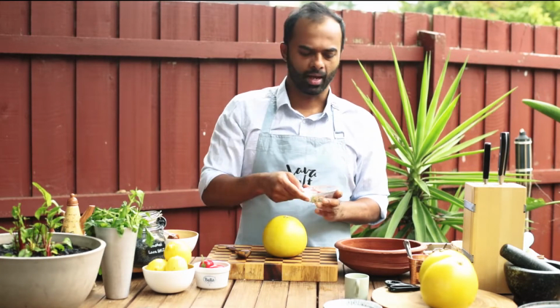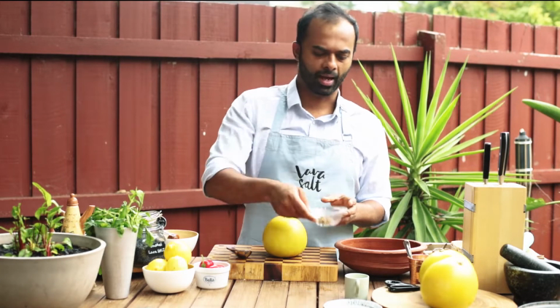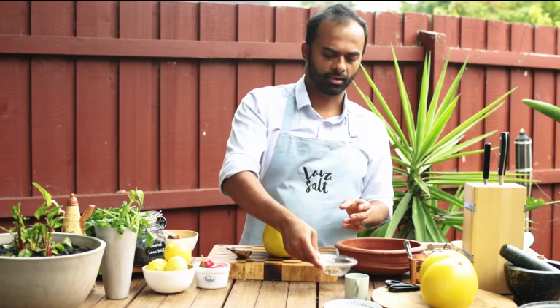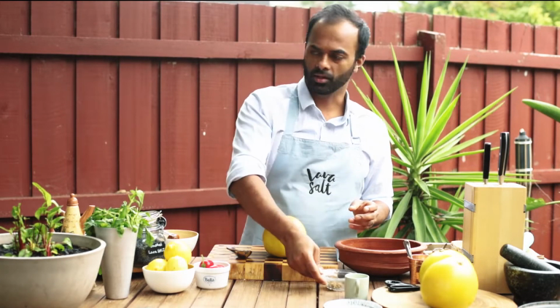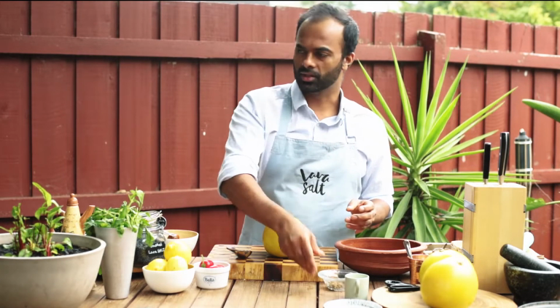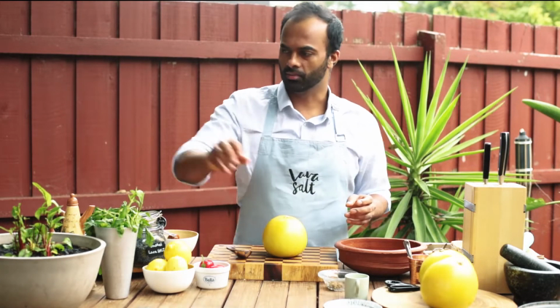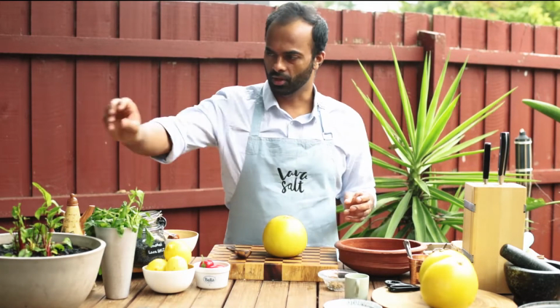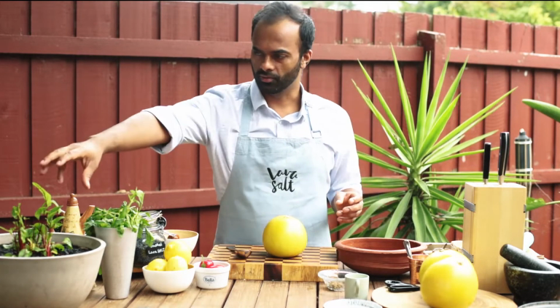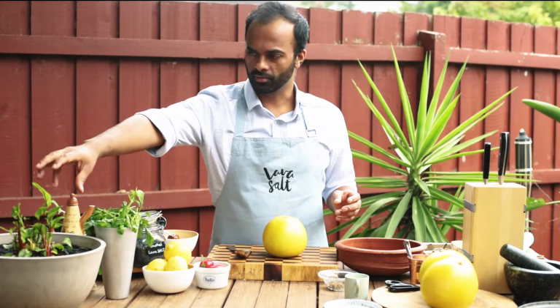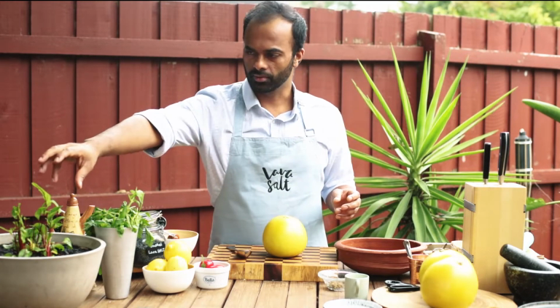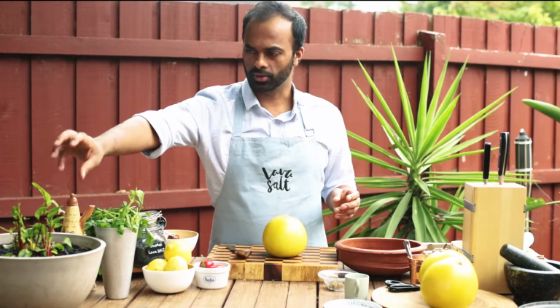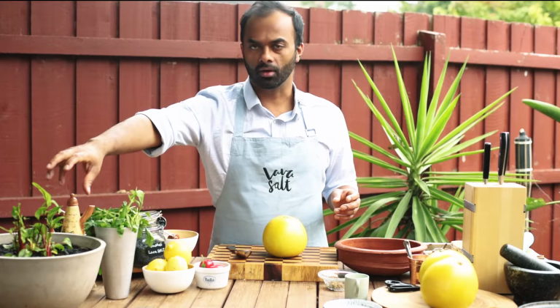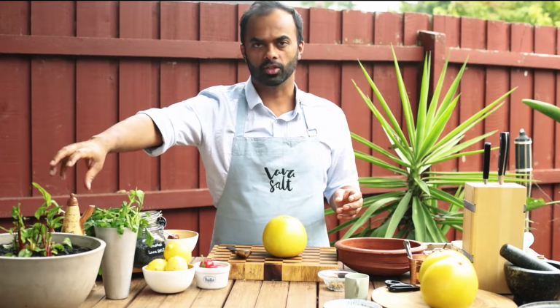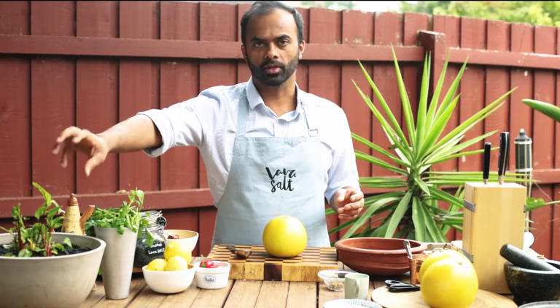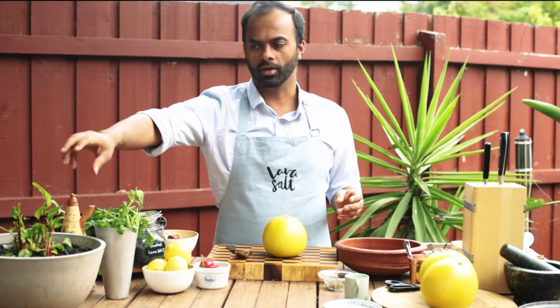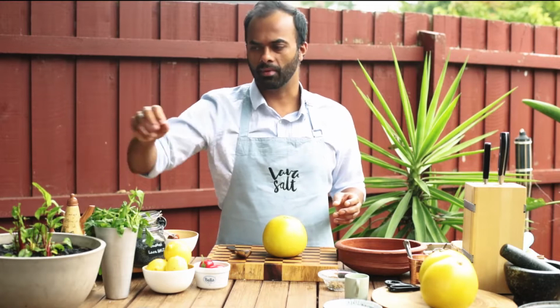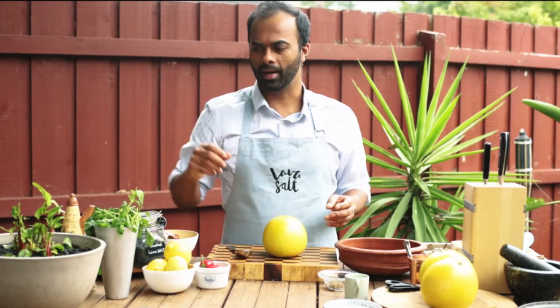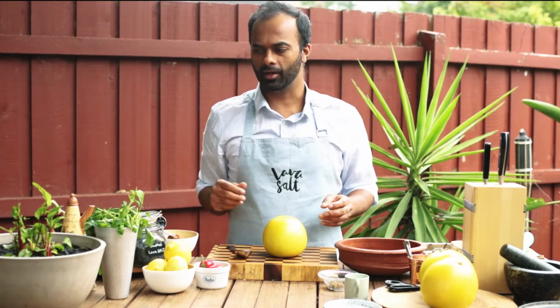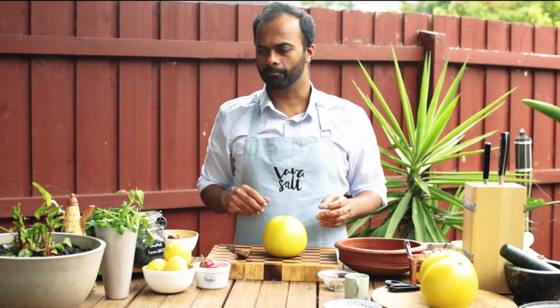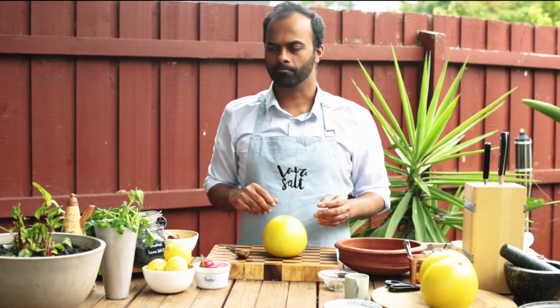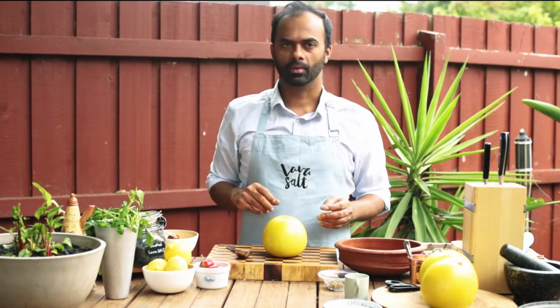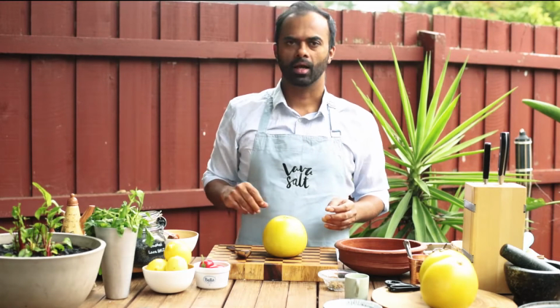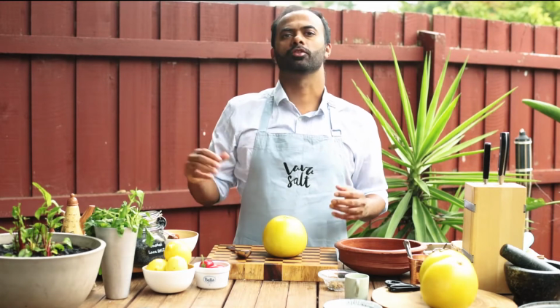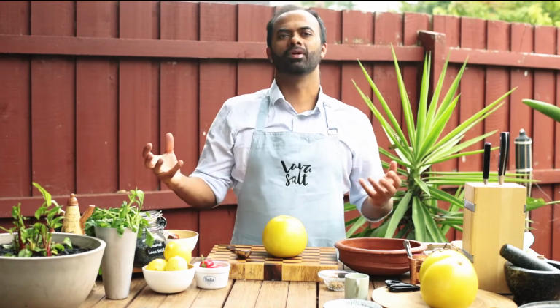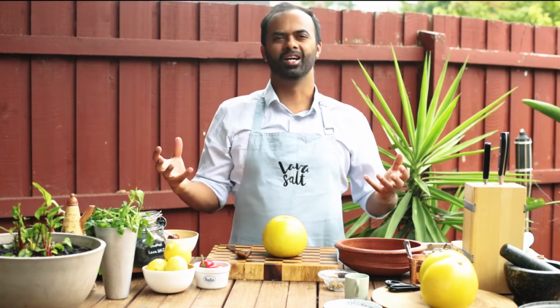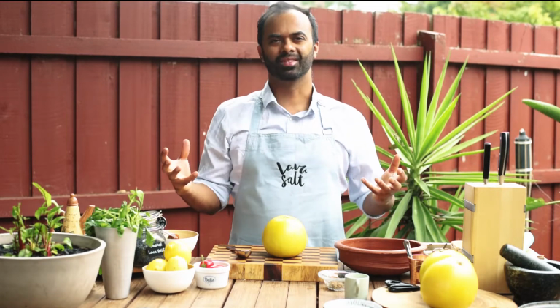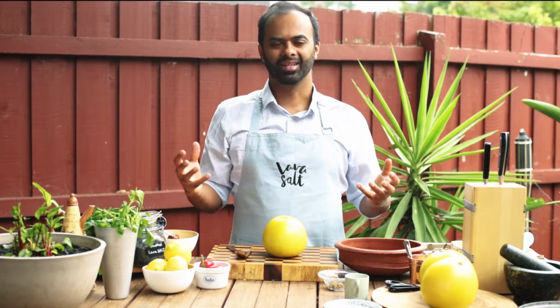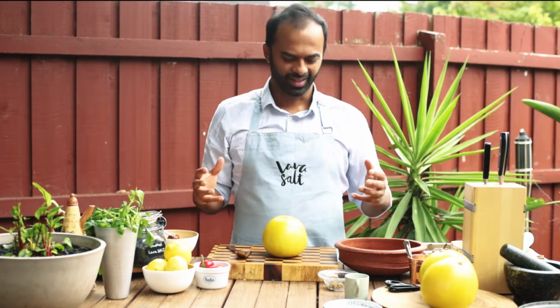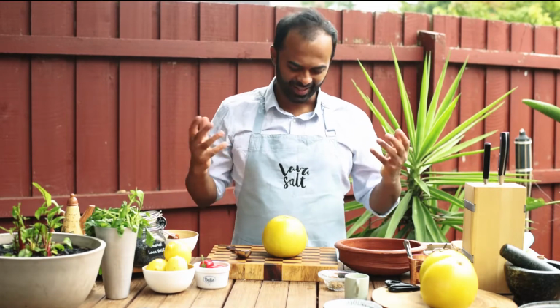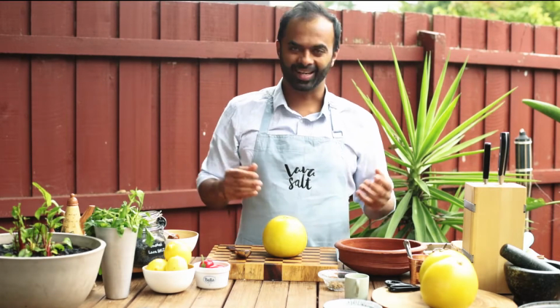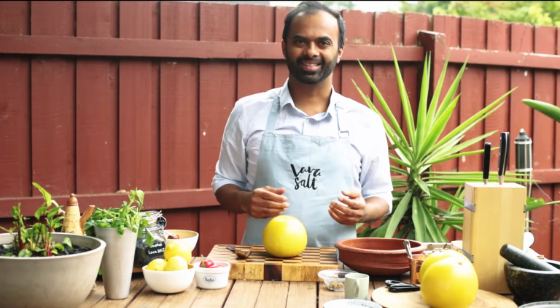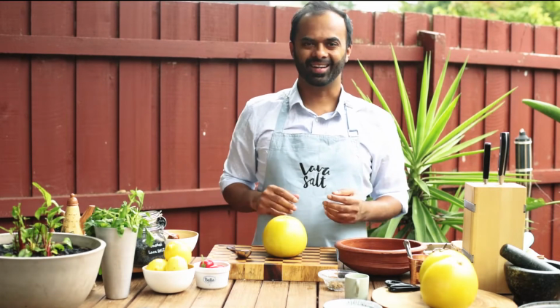I'm going to dress the salad with a simple honey and mustard vinaigrette. And I'm going to use some good old sorrel that's been growing in my backyard and some herbs. Let's get it started.